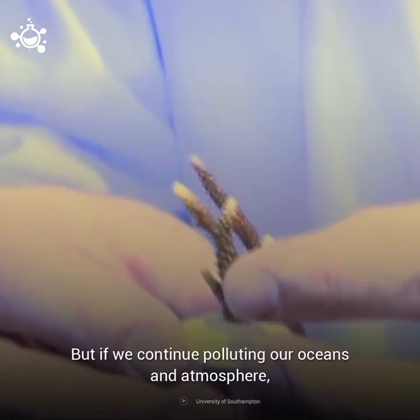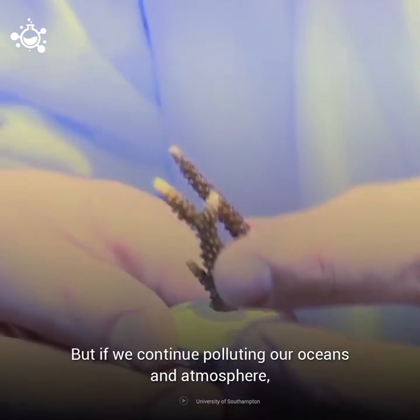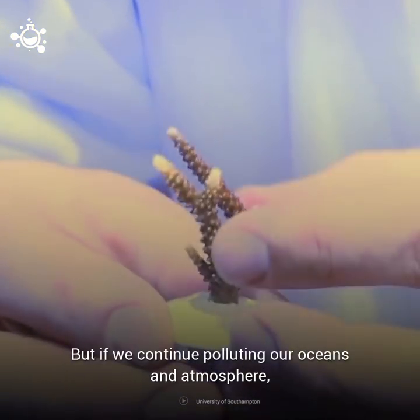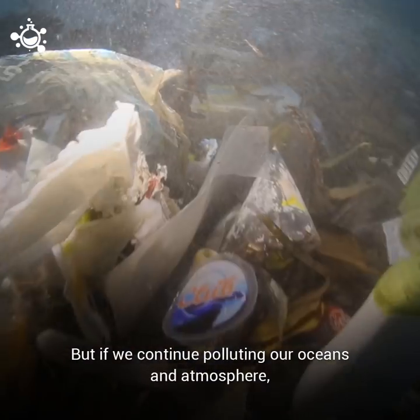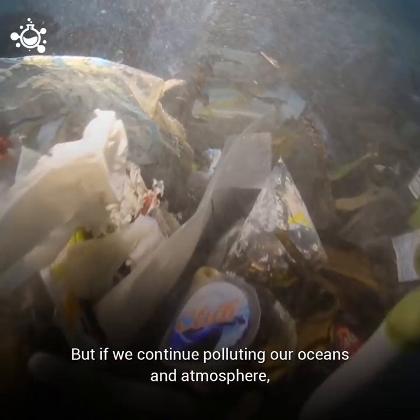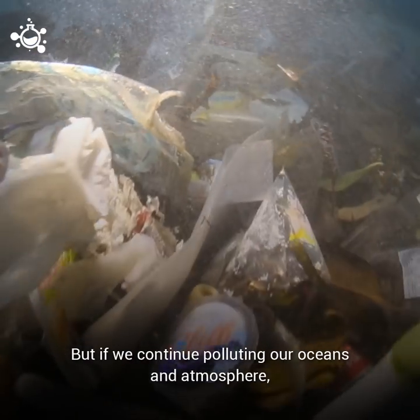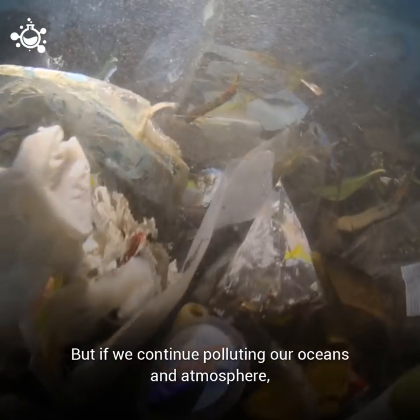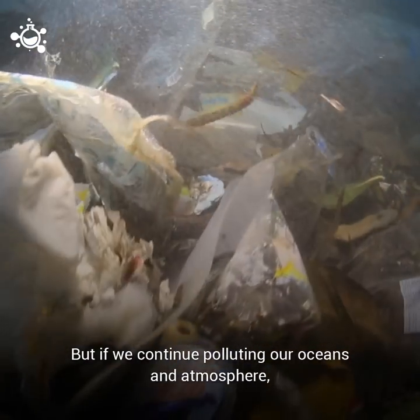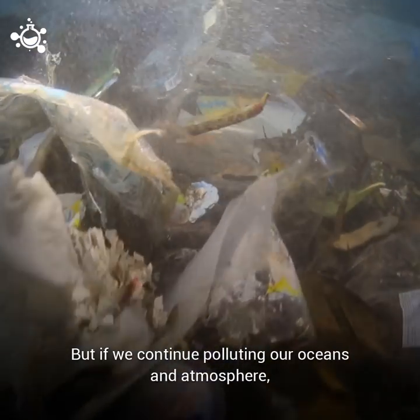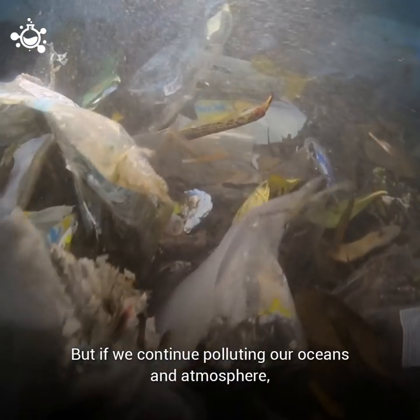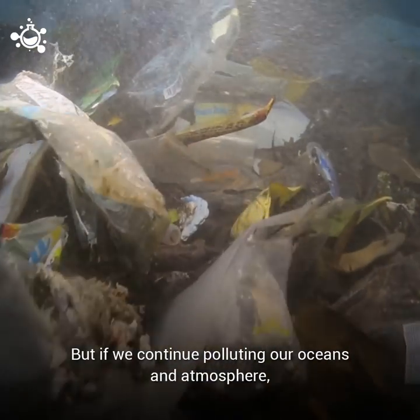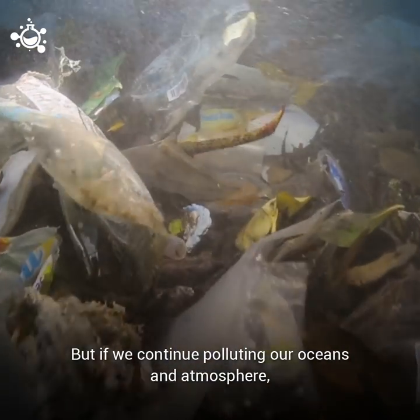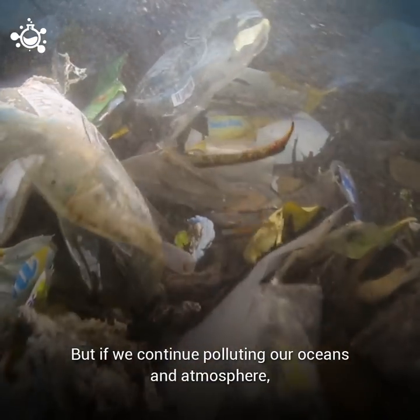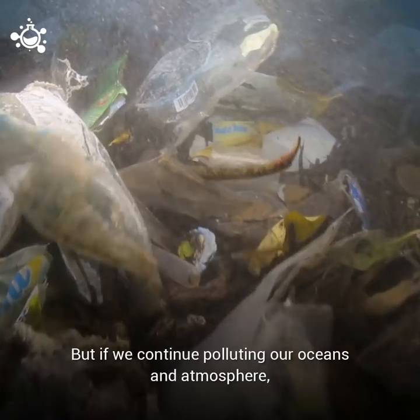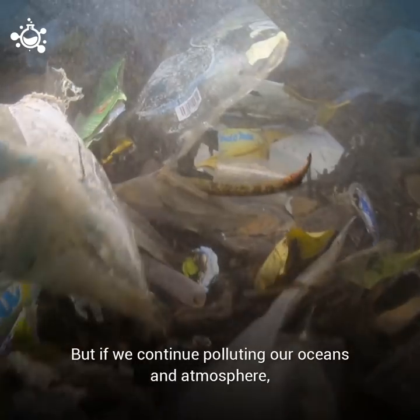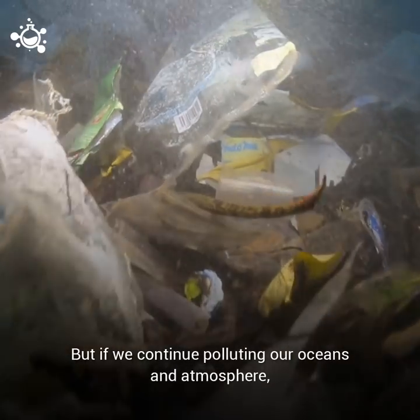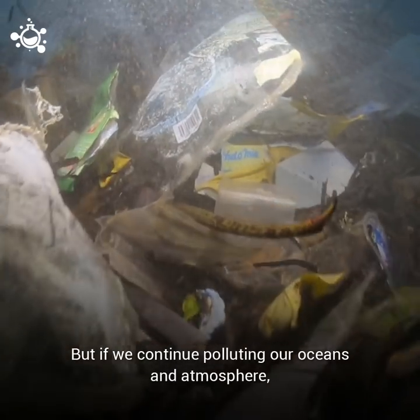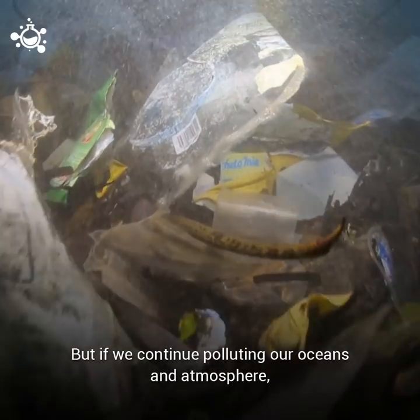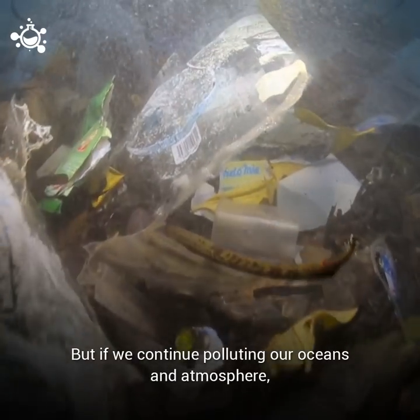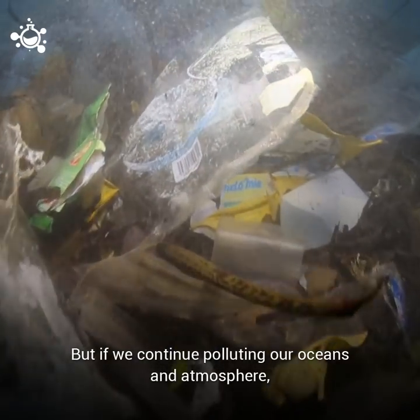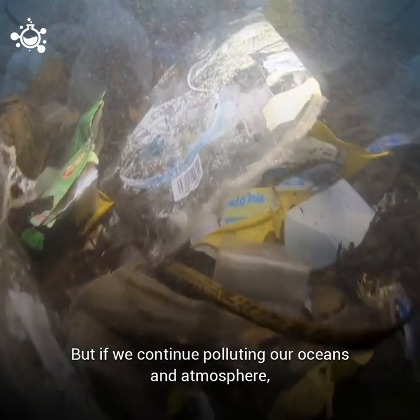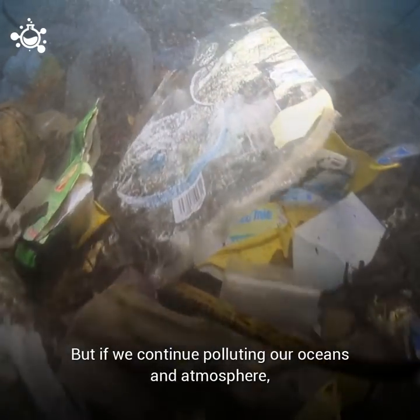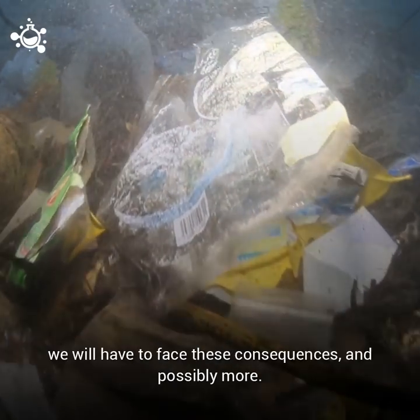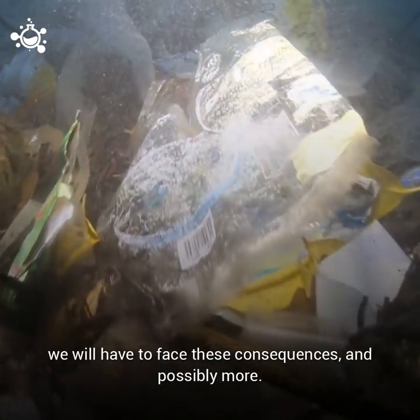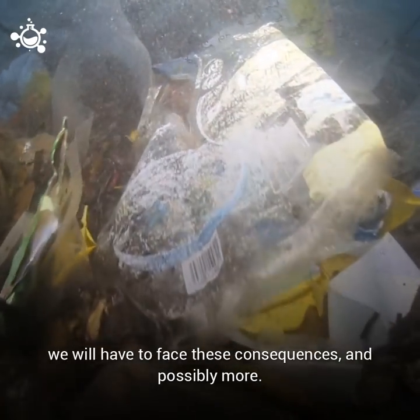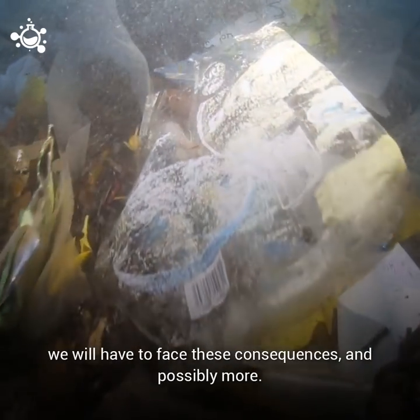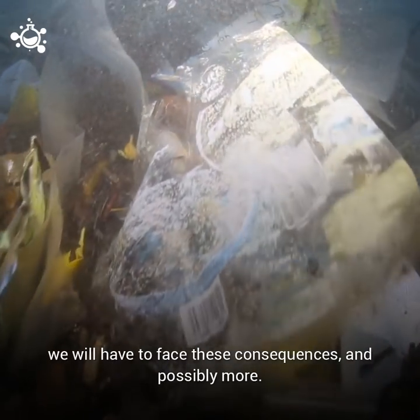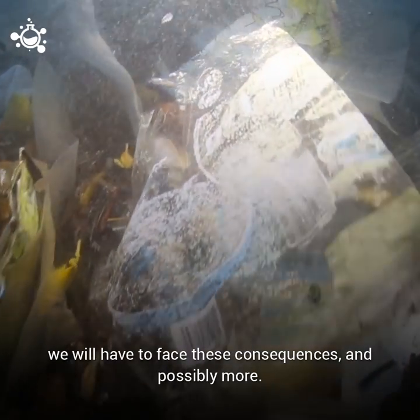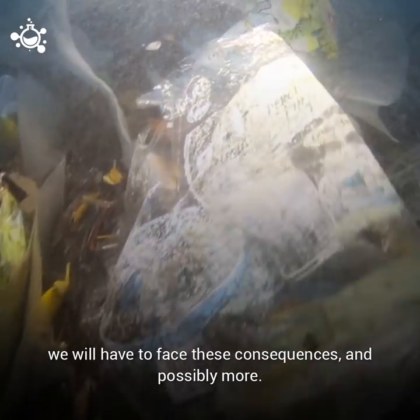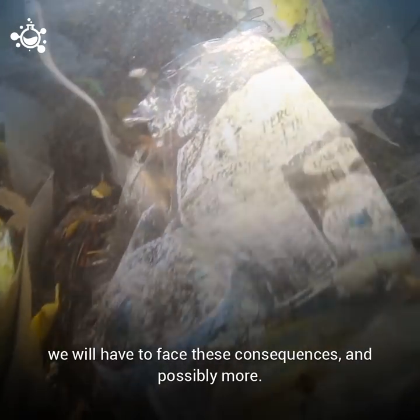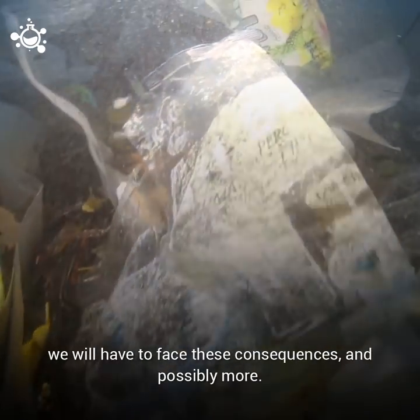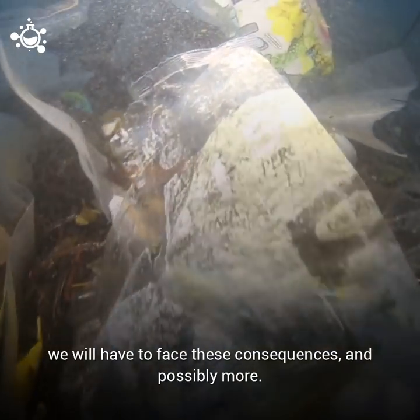But if we continue polluting our oceans and atmosphere, we will have to face these consequences, and possibly more.